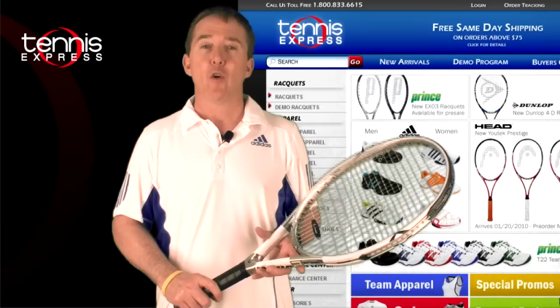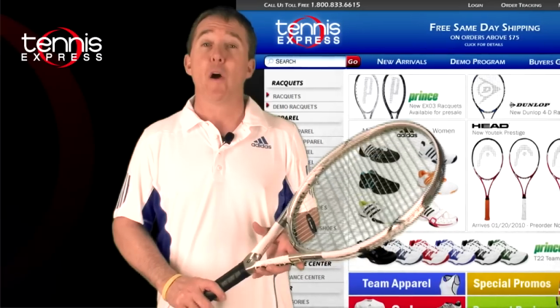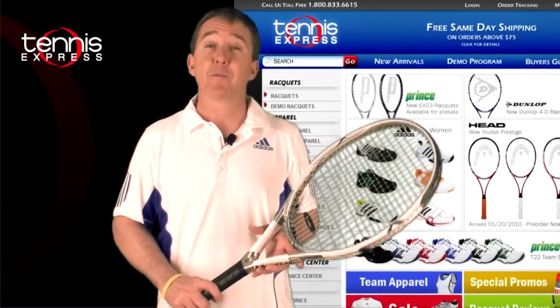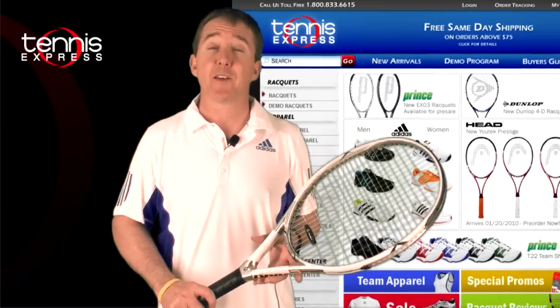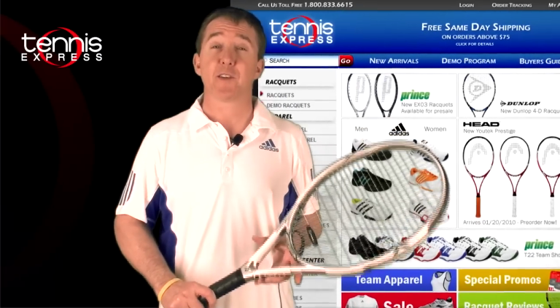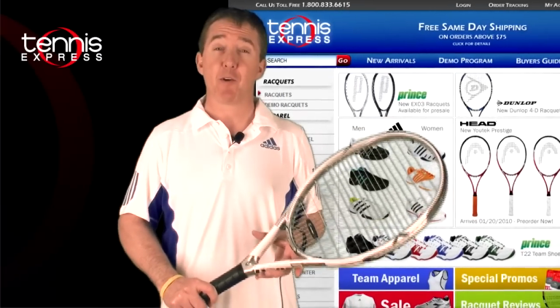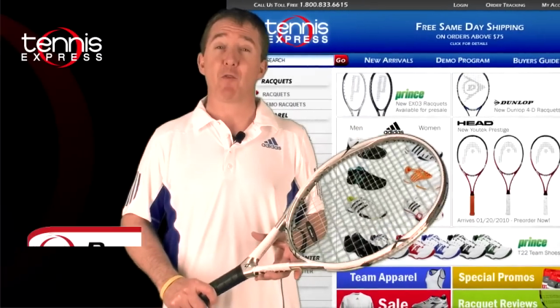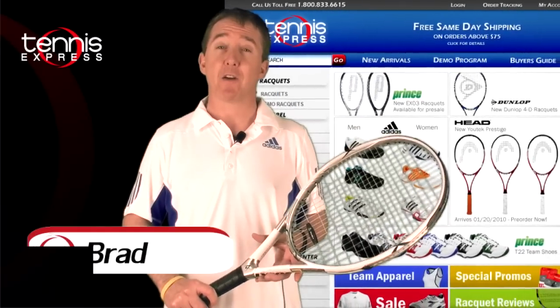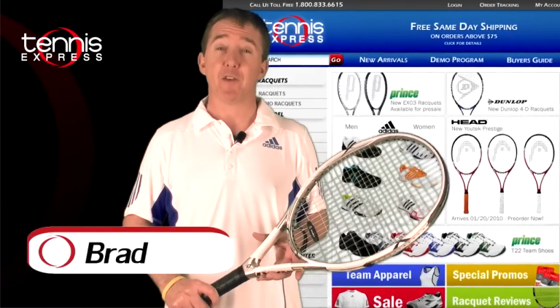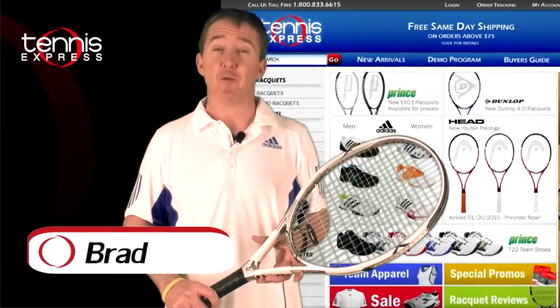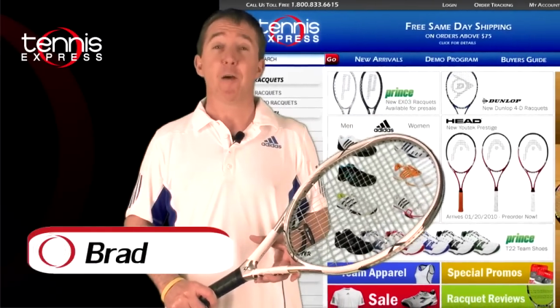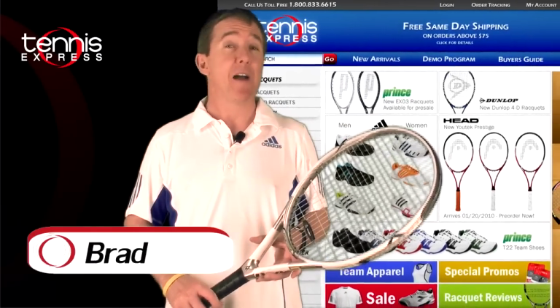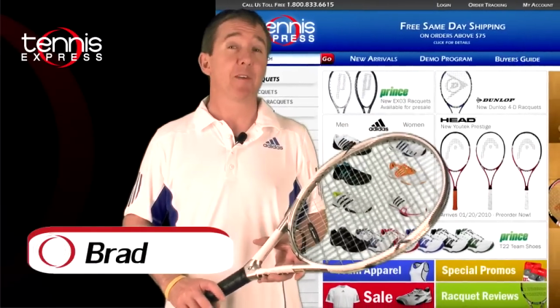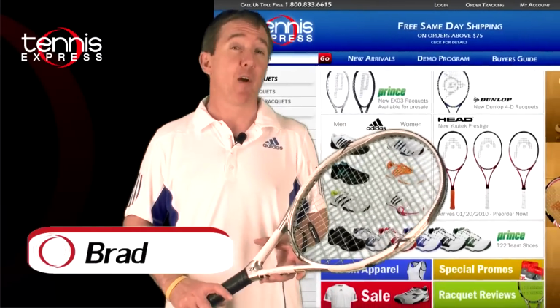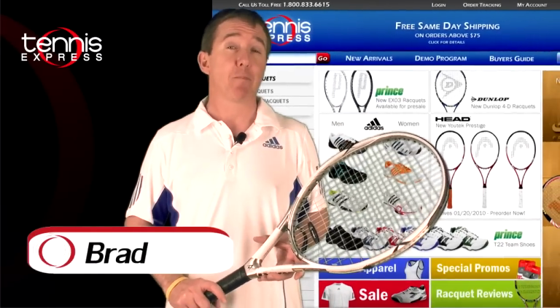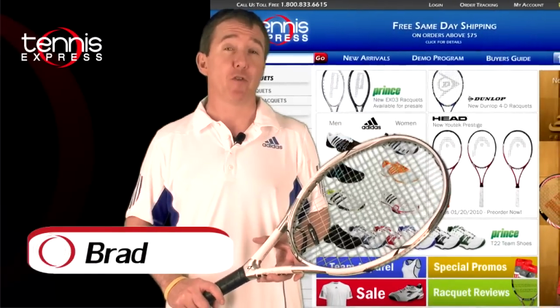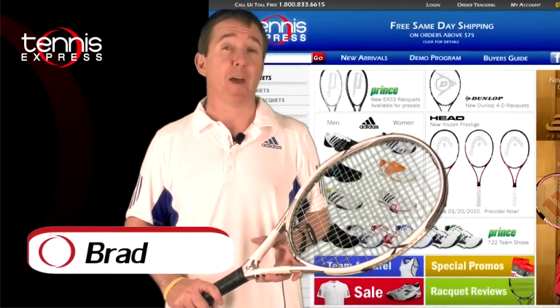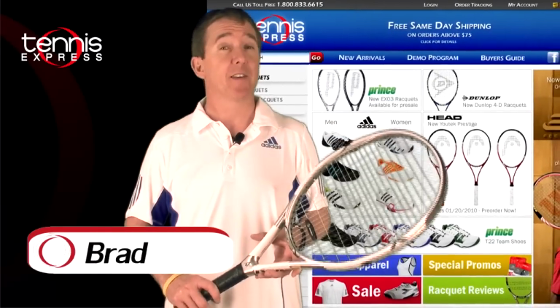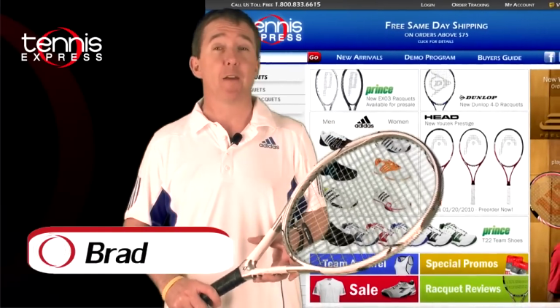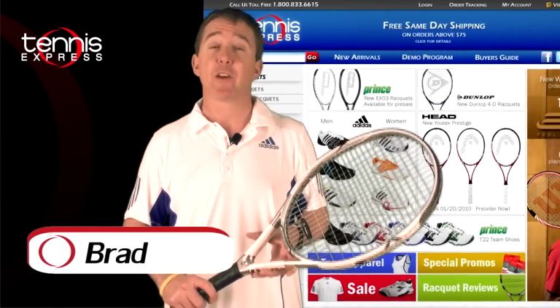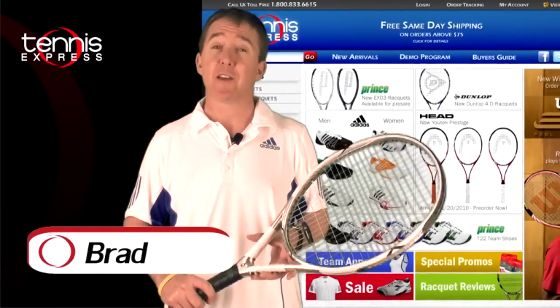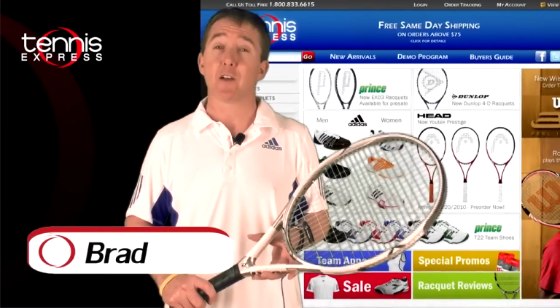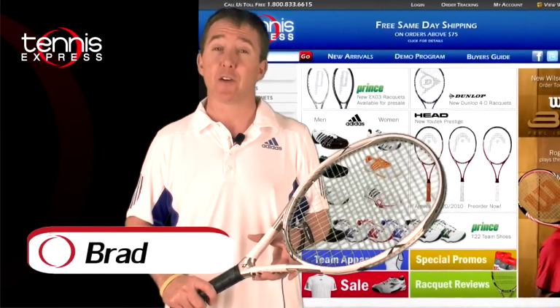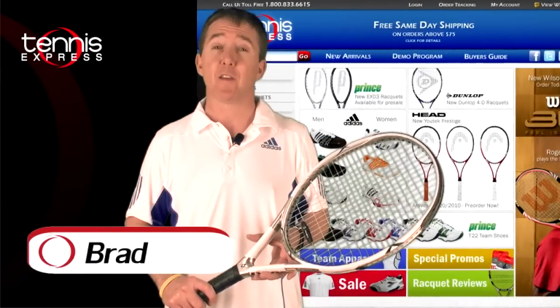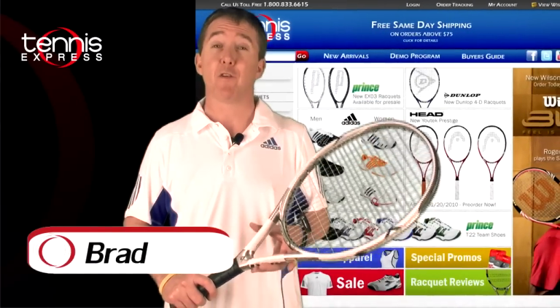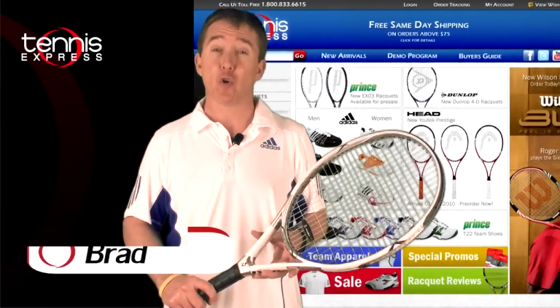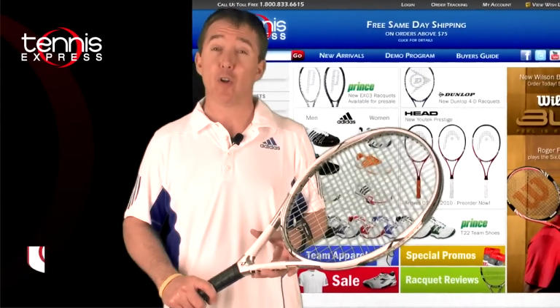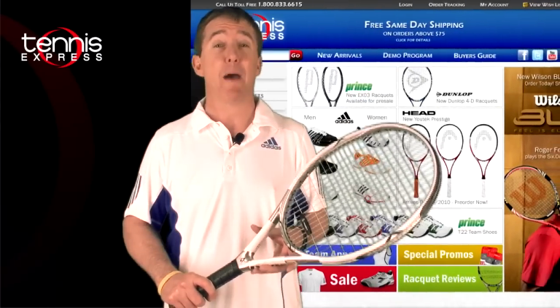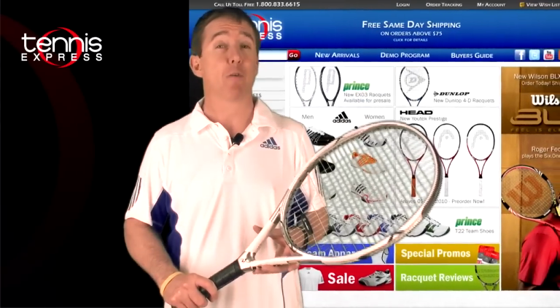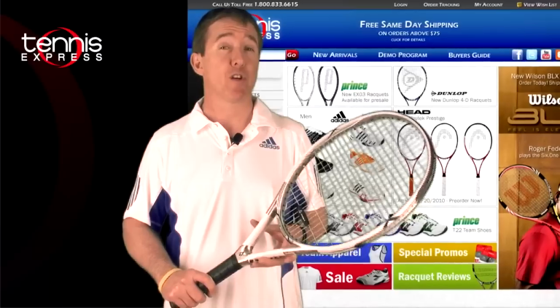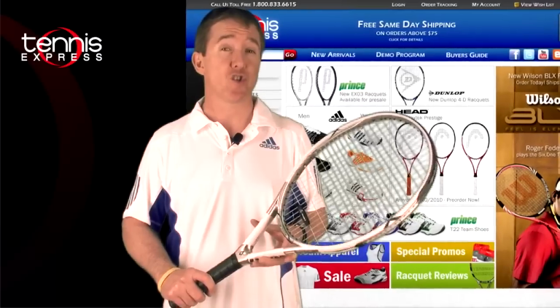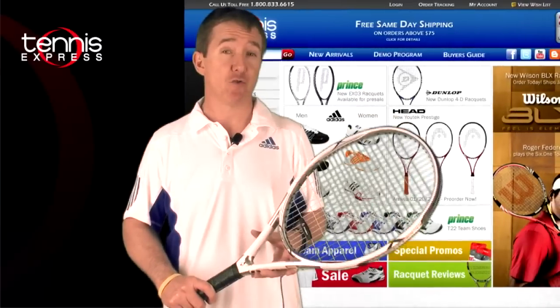Welcome to Tennis Express Racket Review. My name is Brad Bloom and today we're going to take a look at the Volkl Power Bridge II.